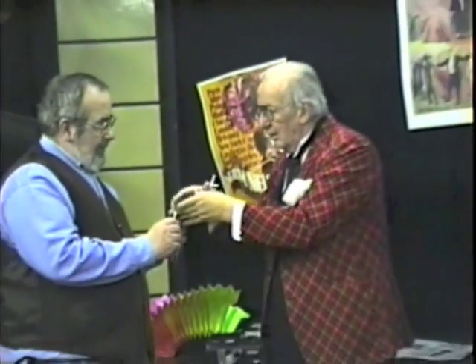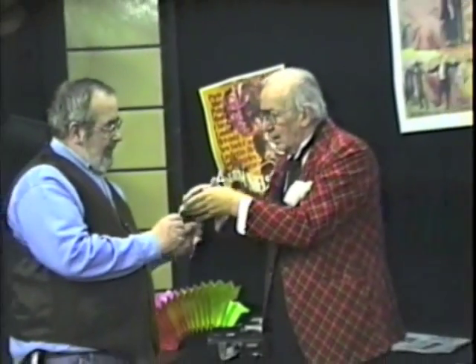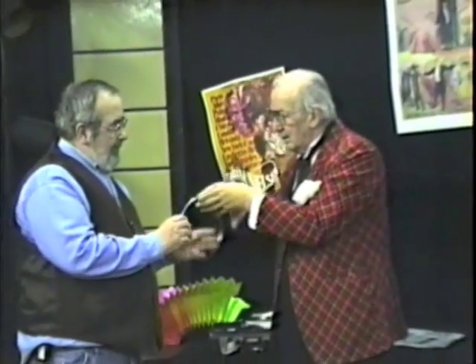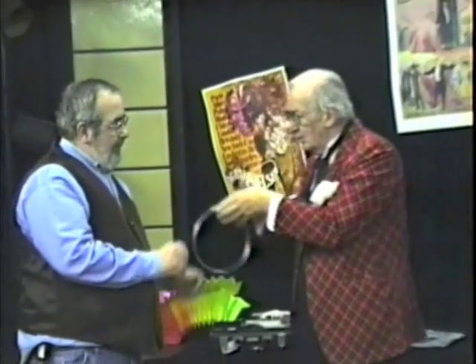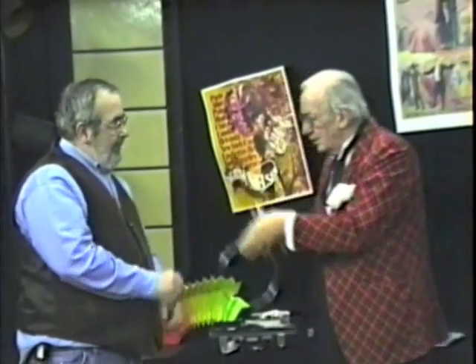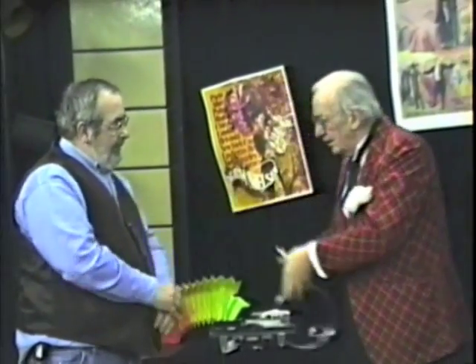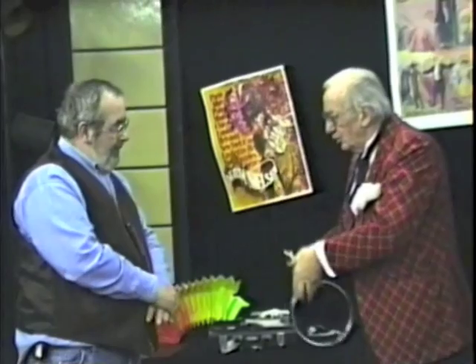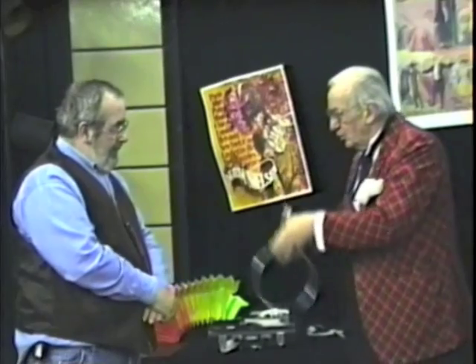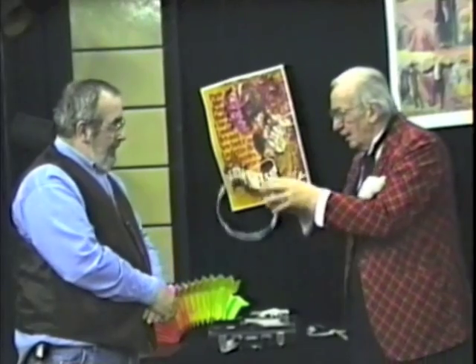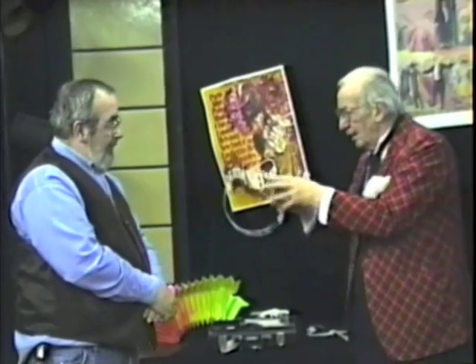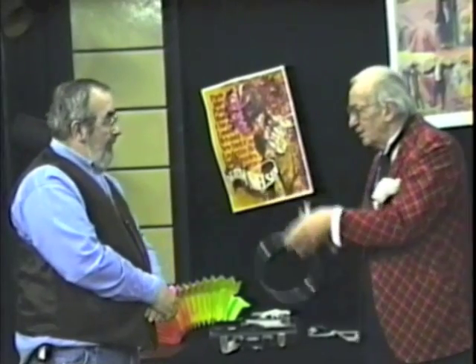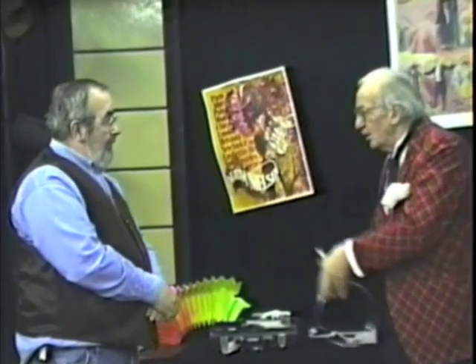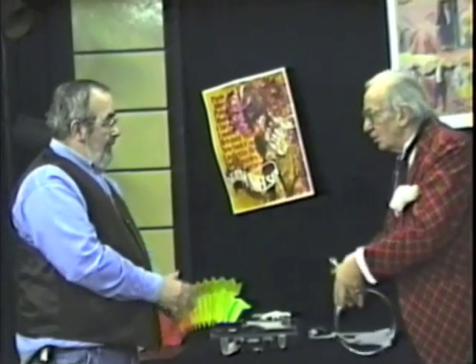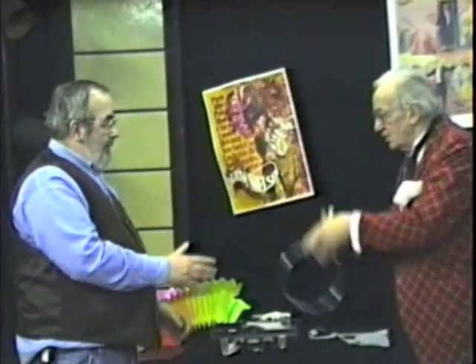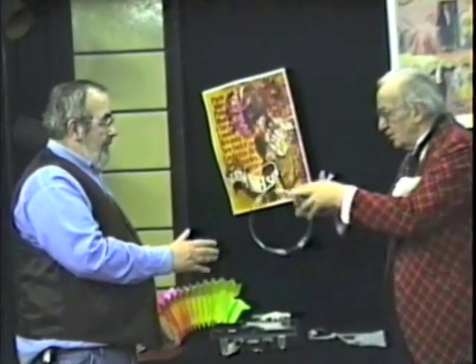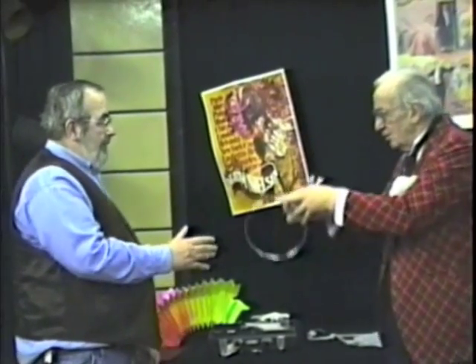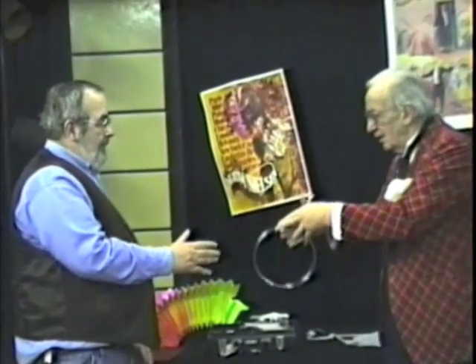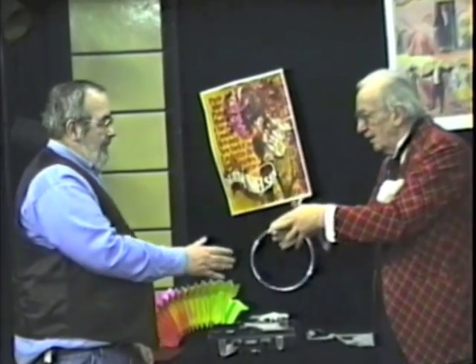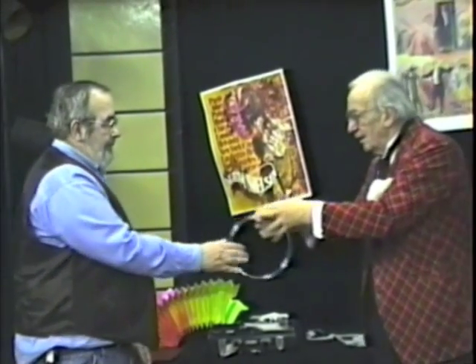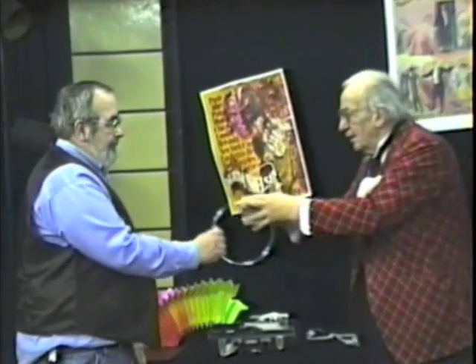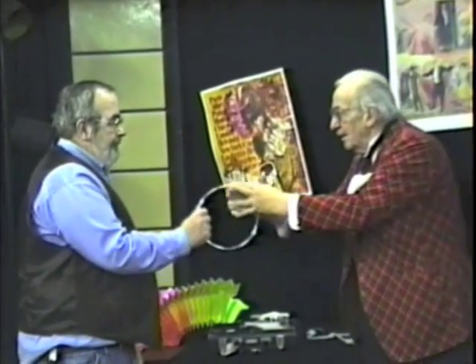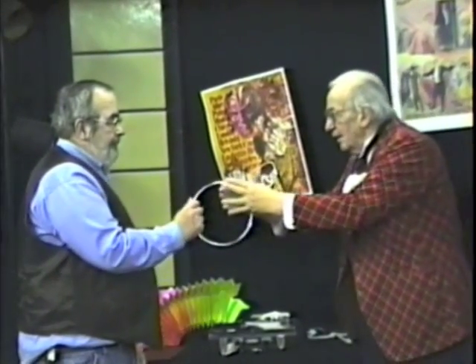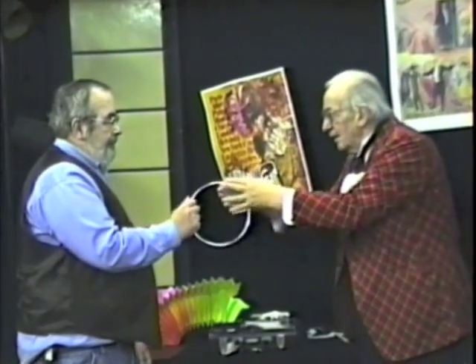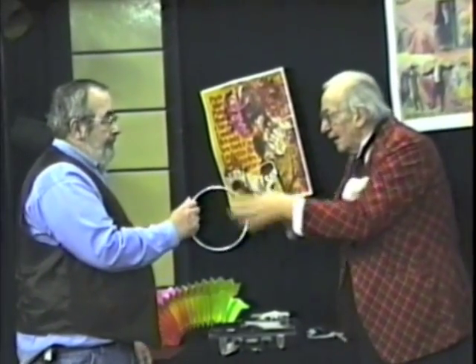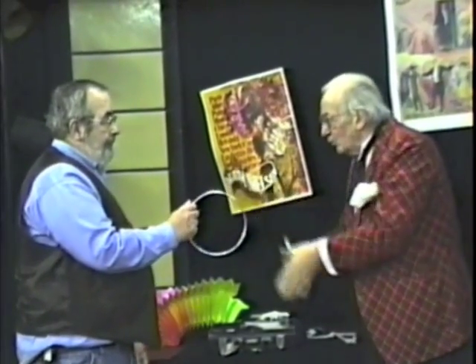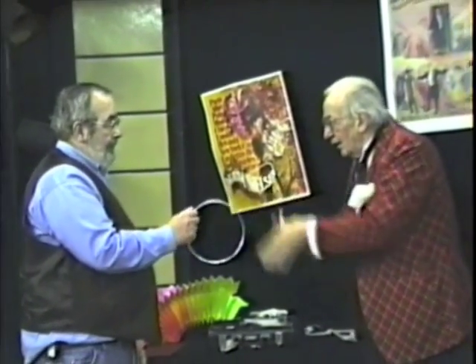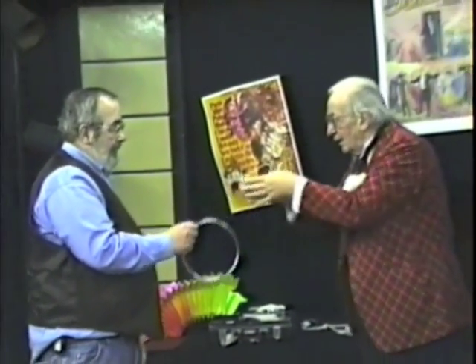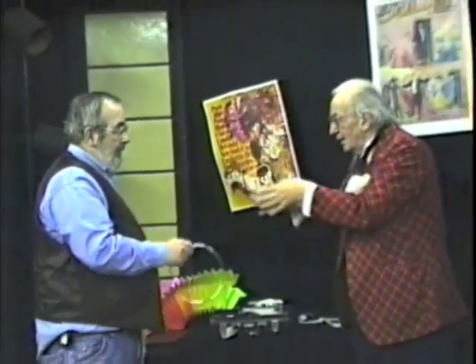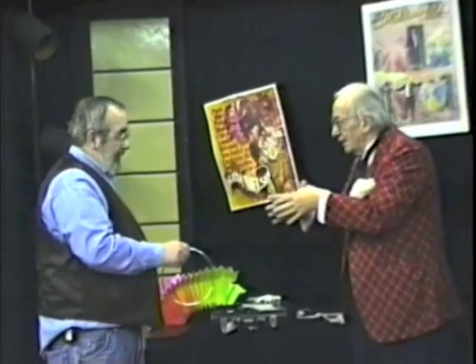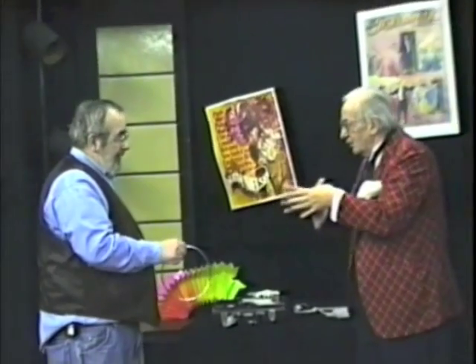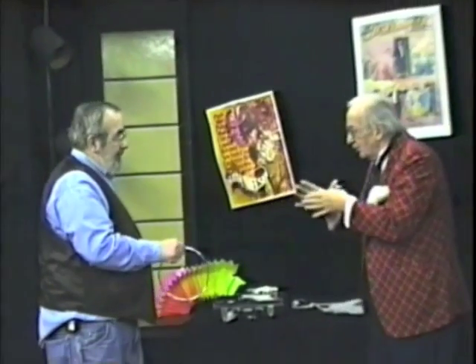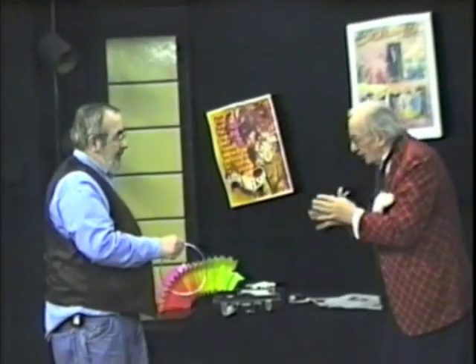What I'll do is give you the ring, and I'll ask you to toss it to me that way at the count of three.